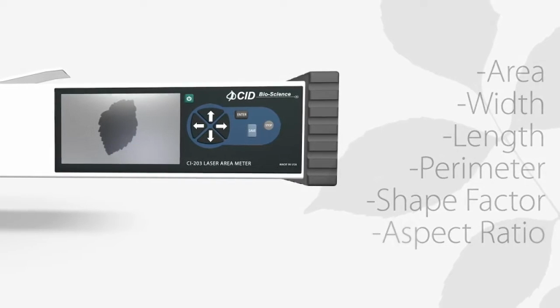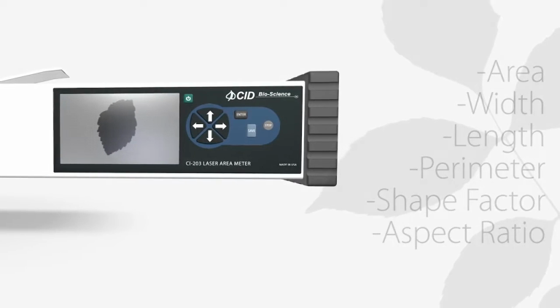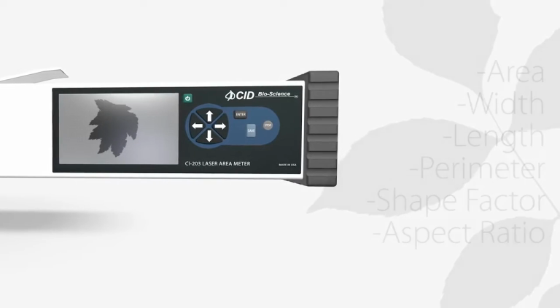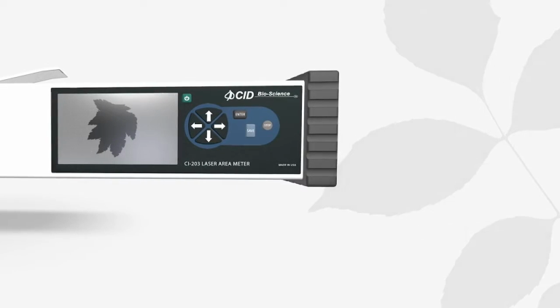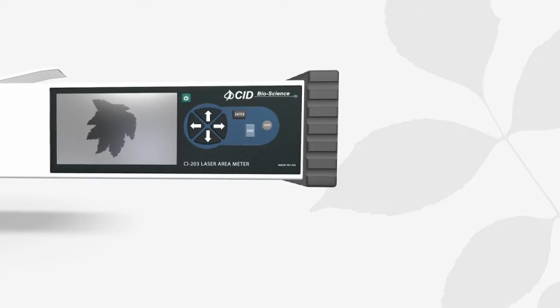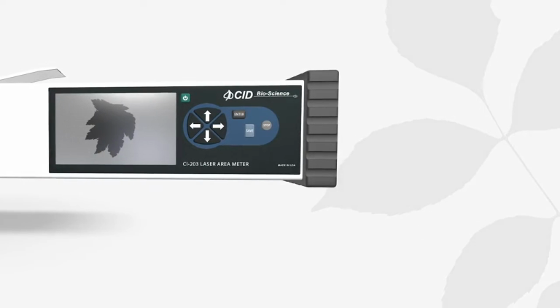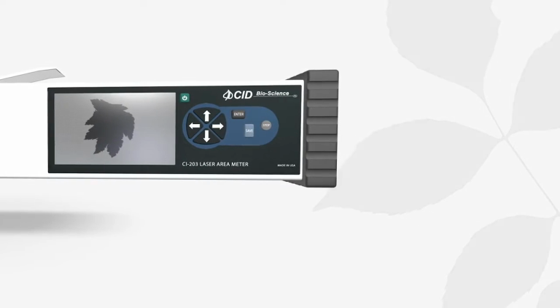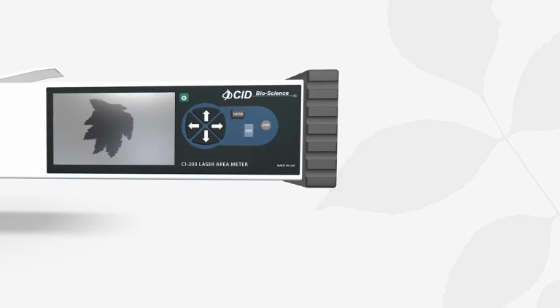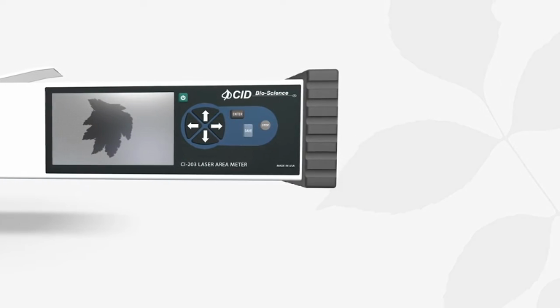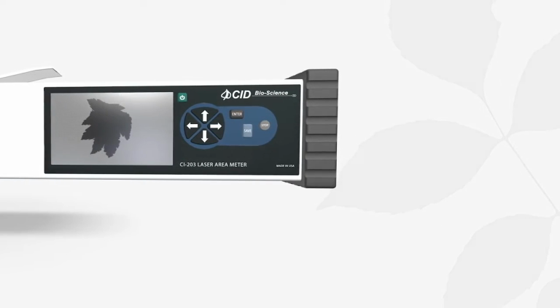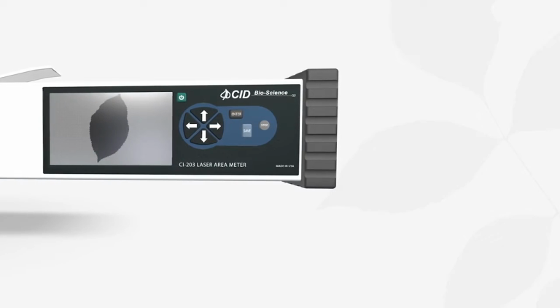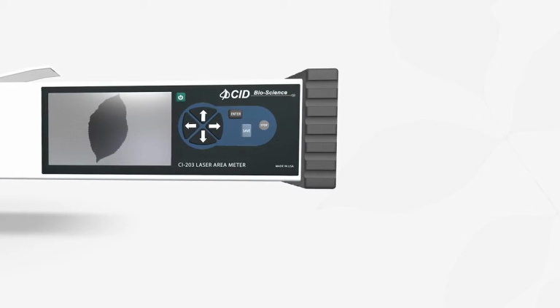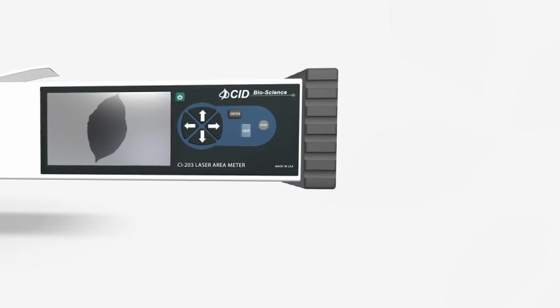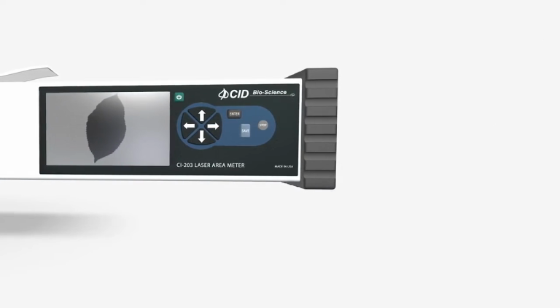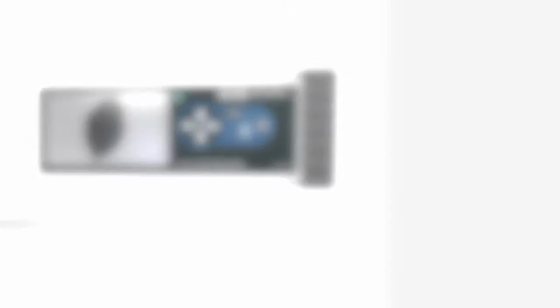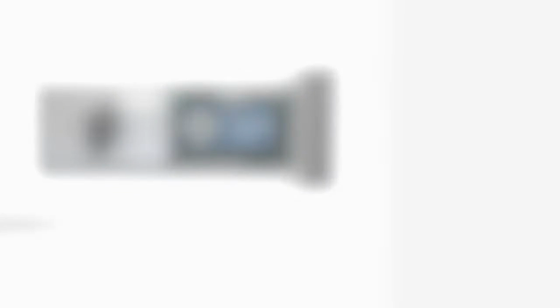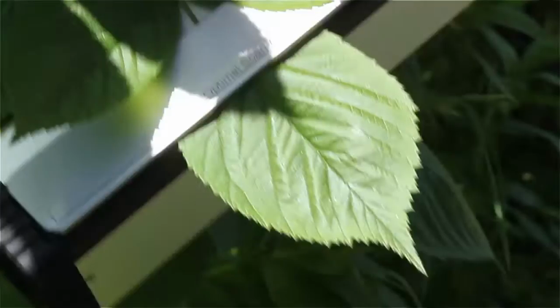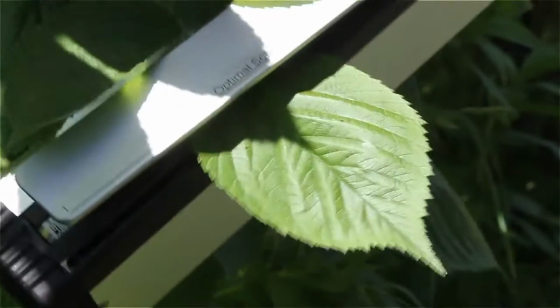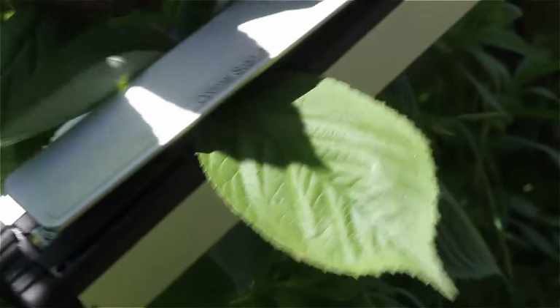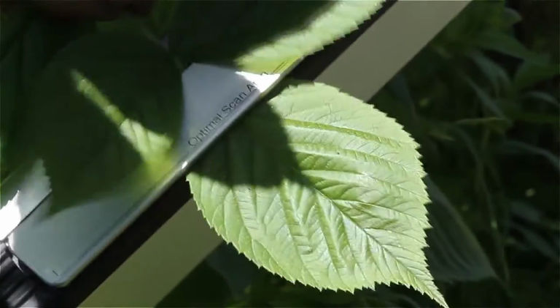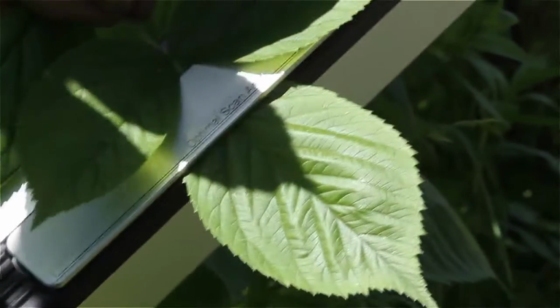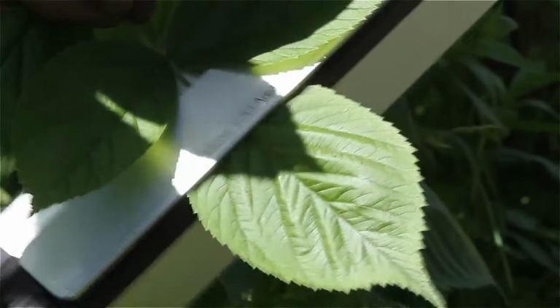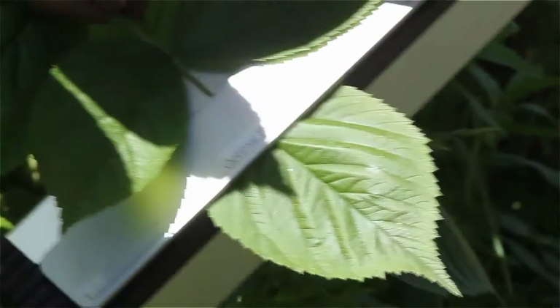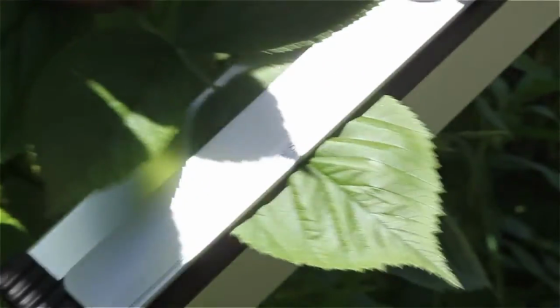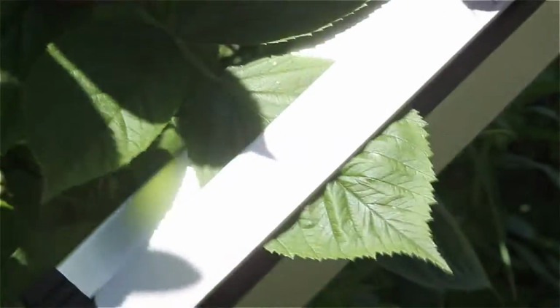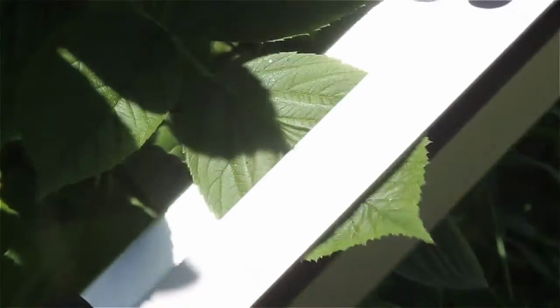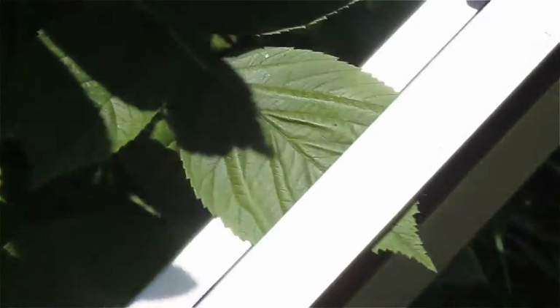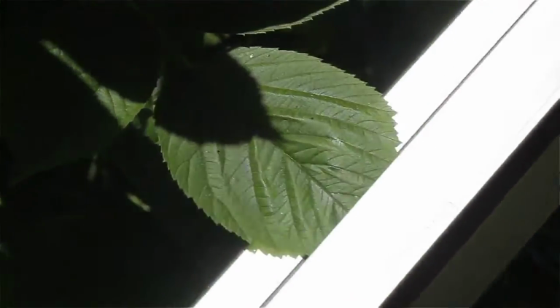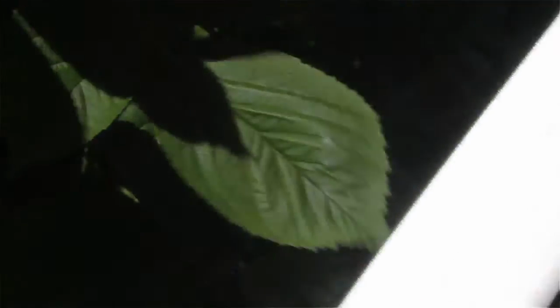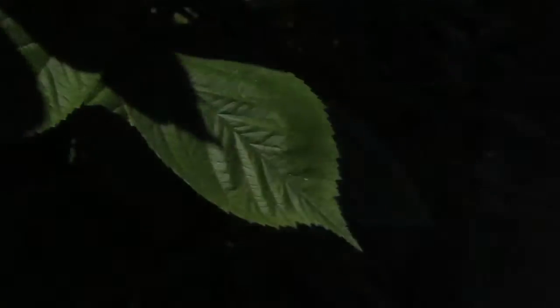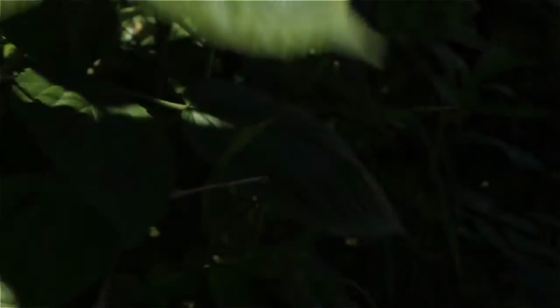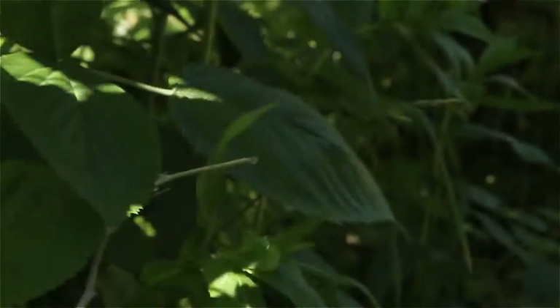Additionally, the CI-203 enables researchers to collect data from the same plant or even the same leaf throughout its lifespan.